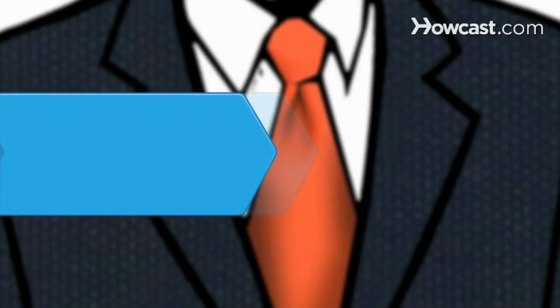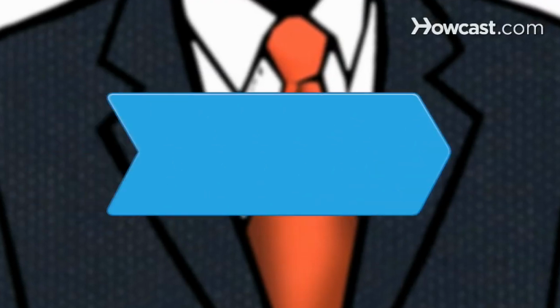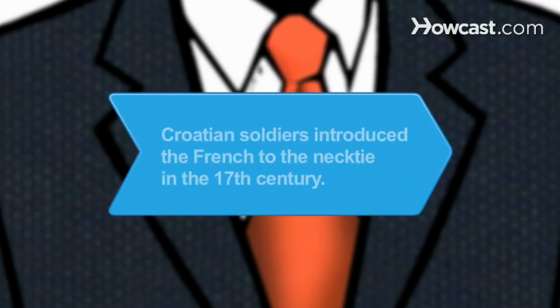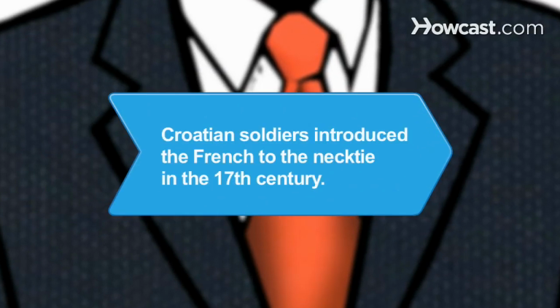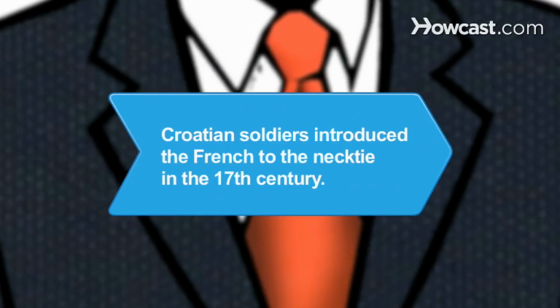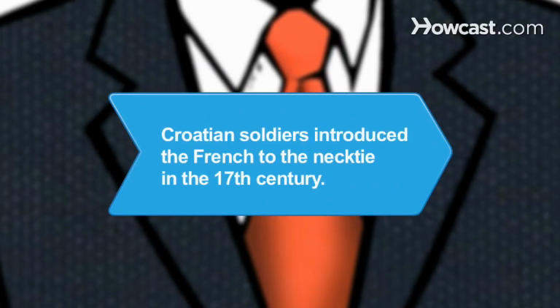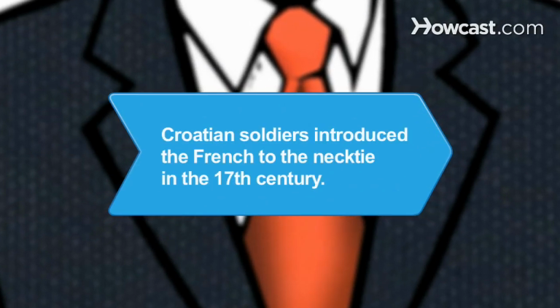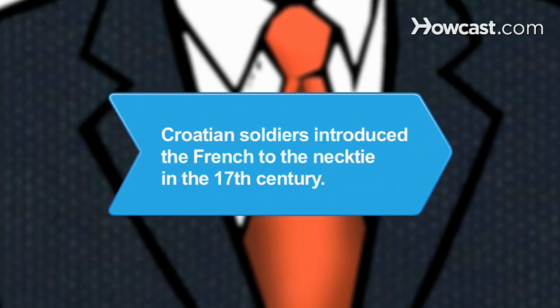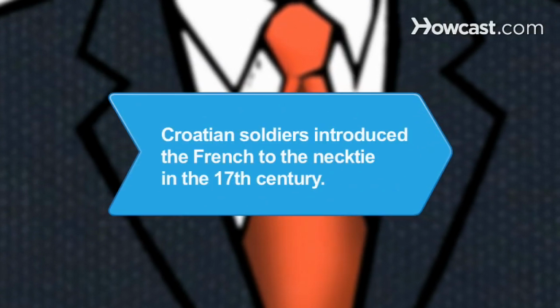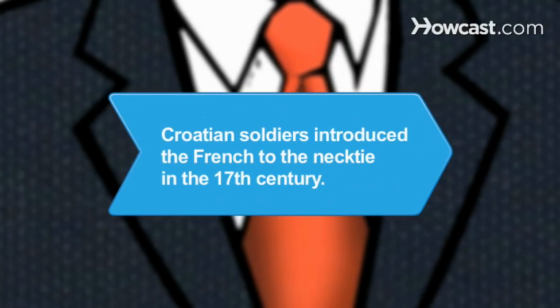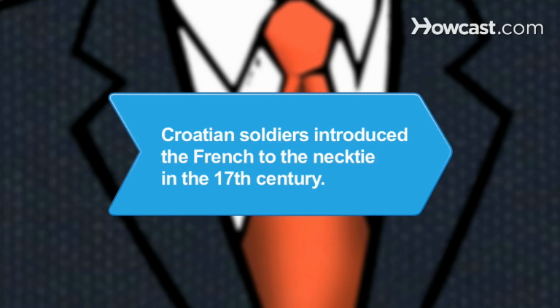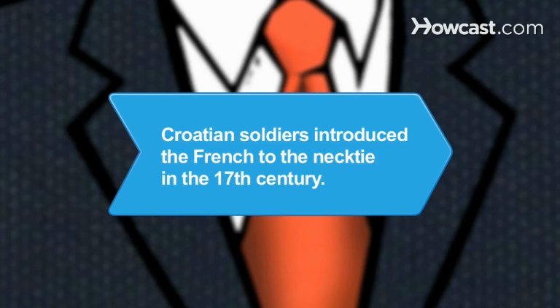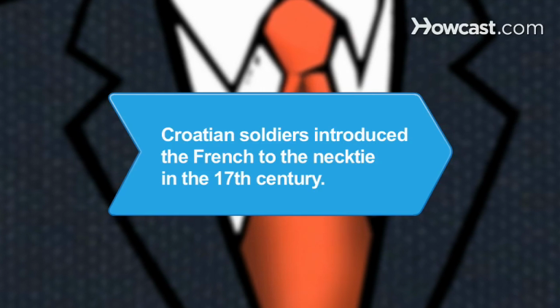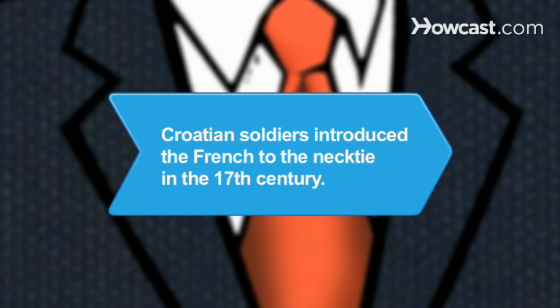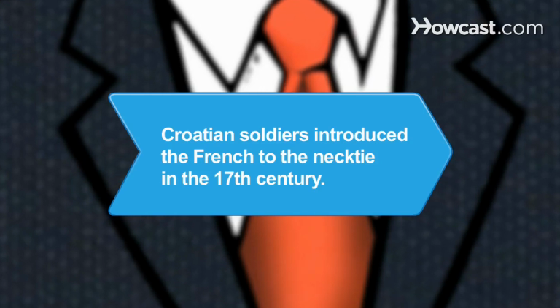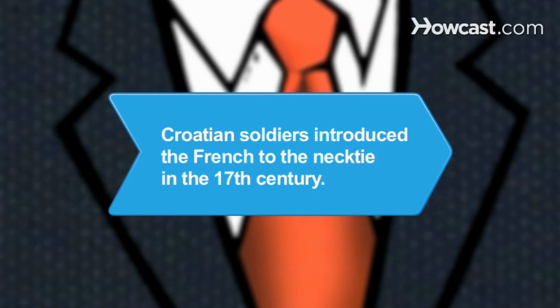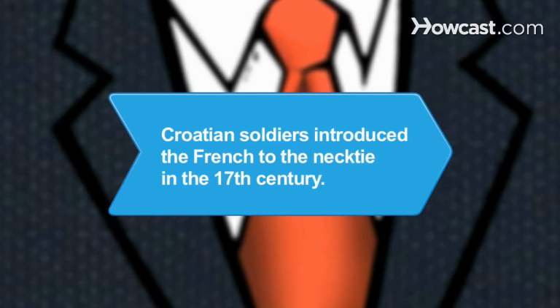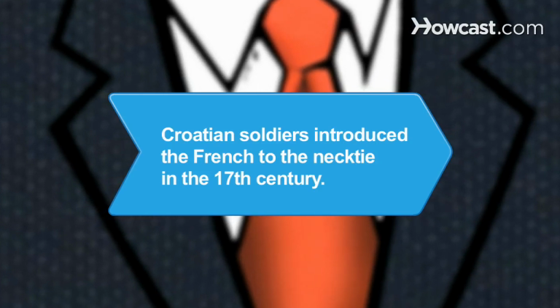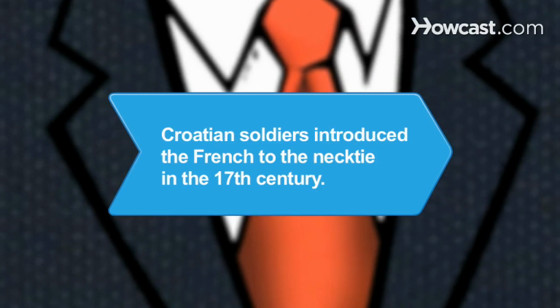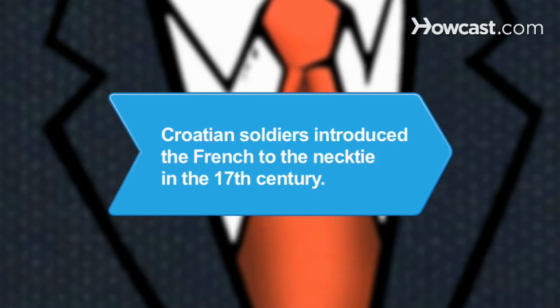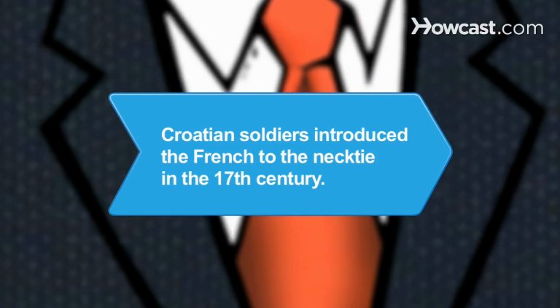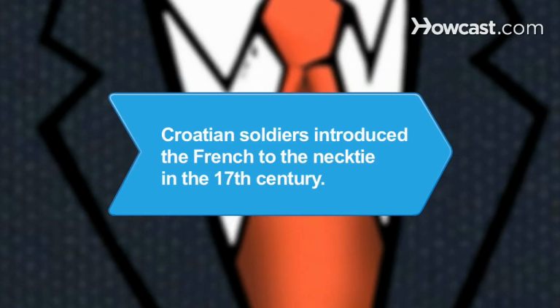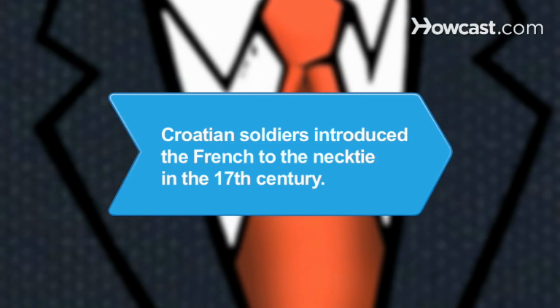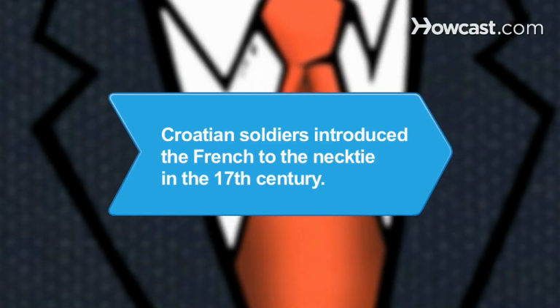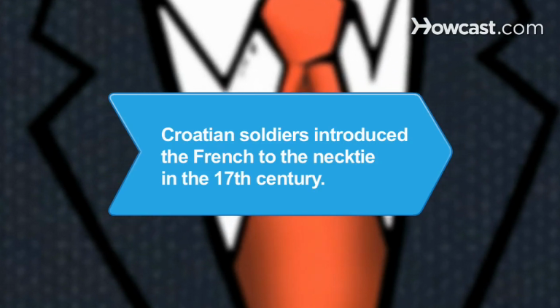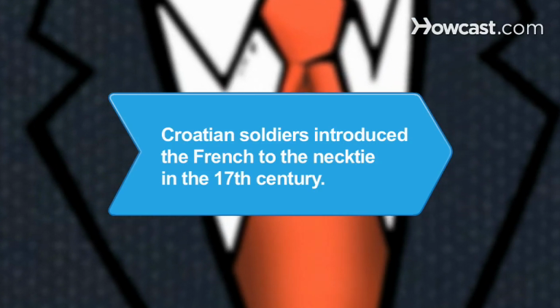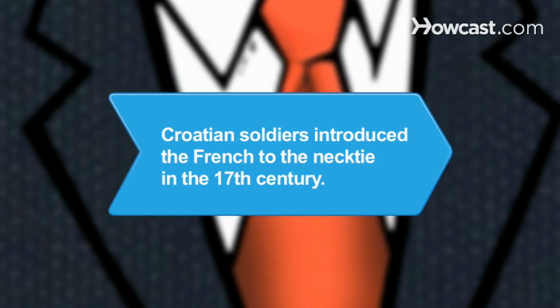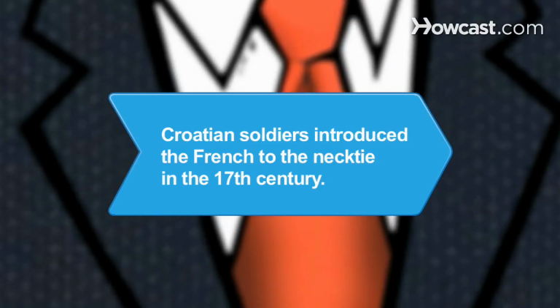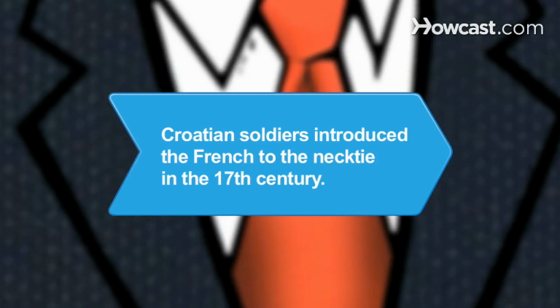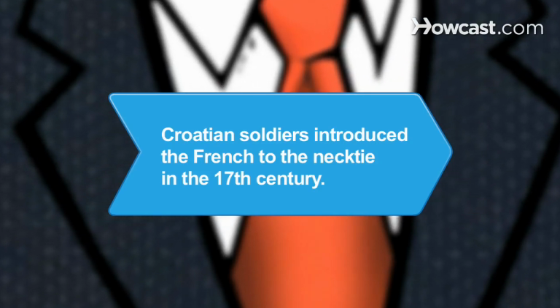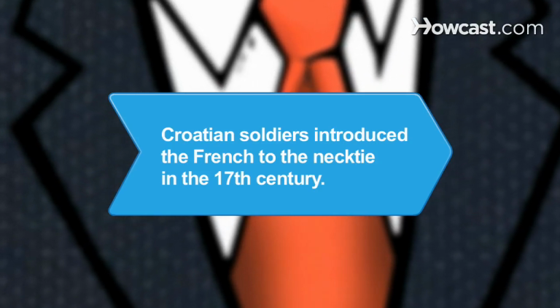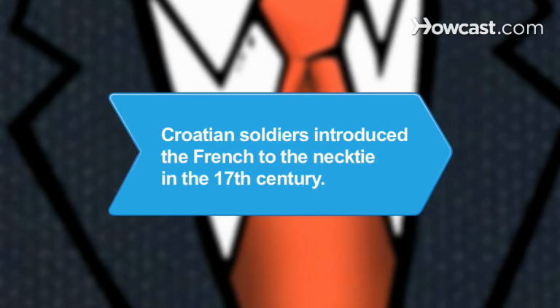Did you know? The French popularized the necktie in the 17th century after seeing it on Croatian soldiers during the Thirty Years' War.